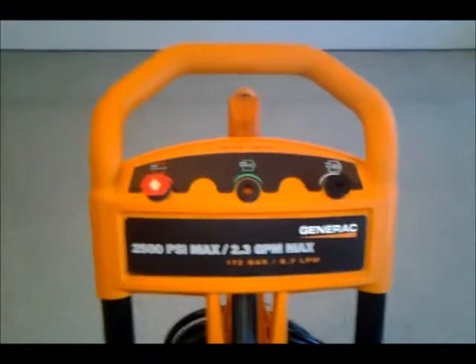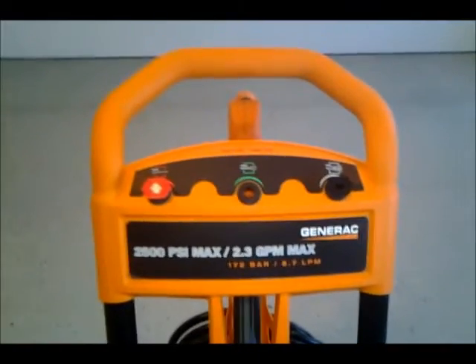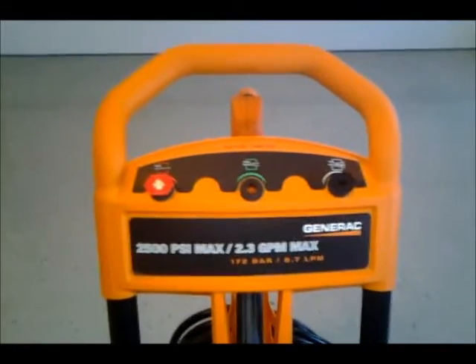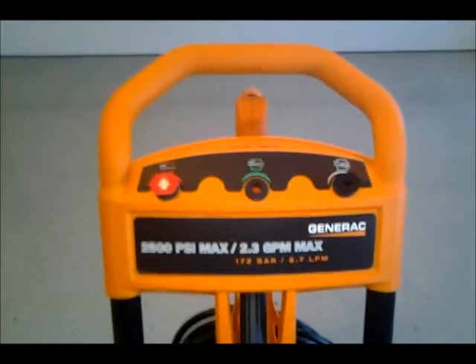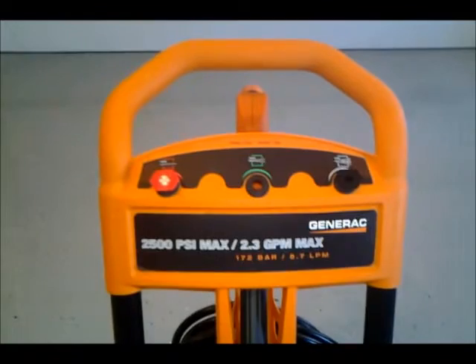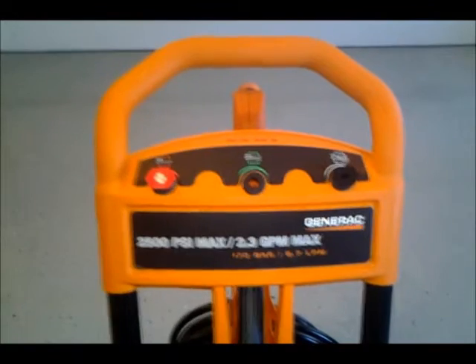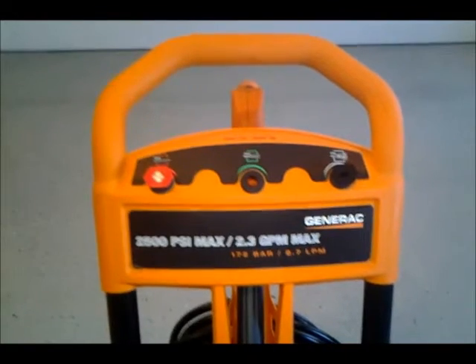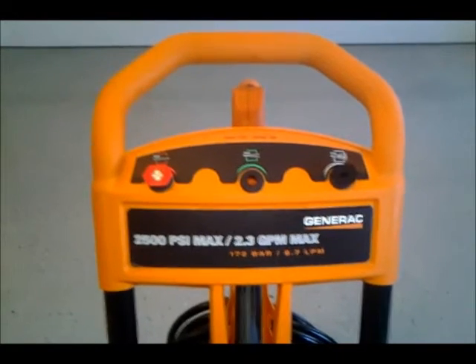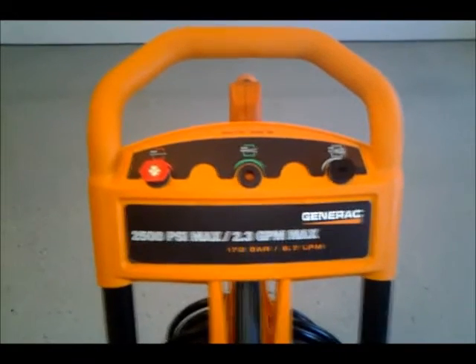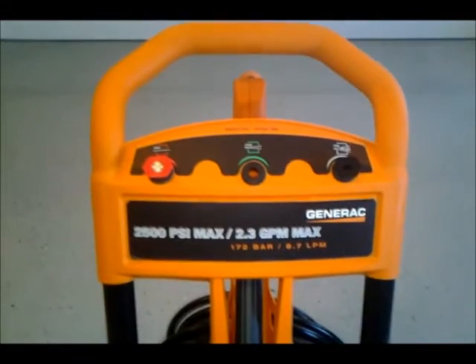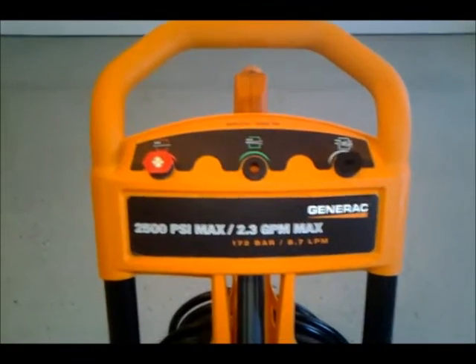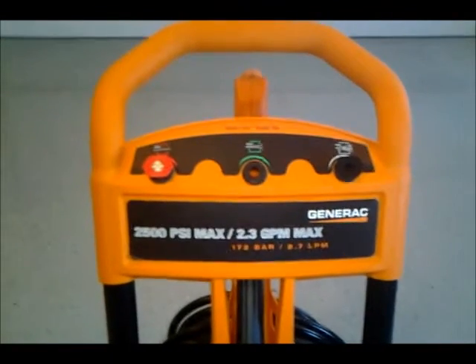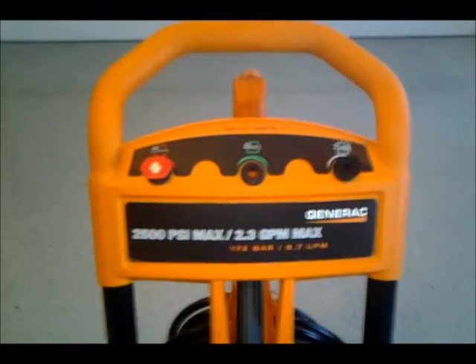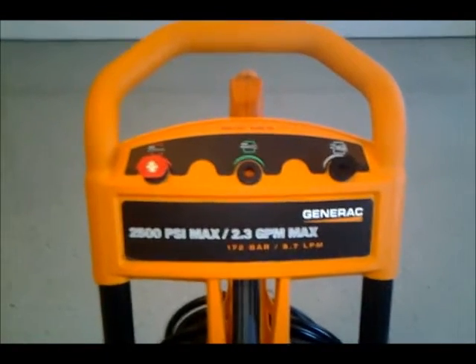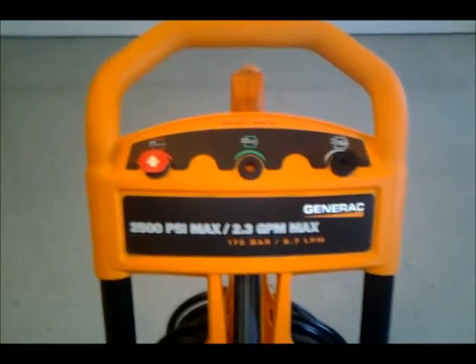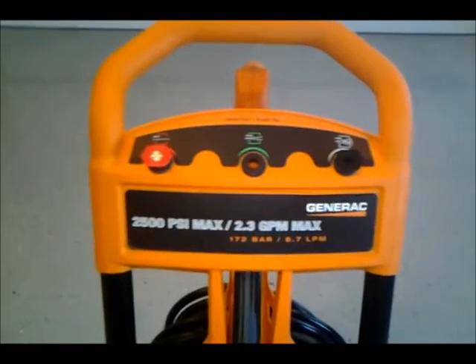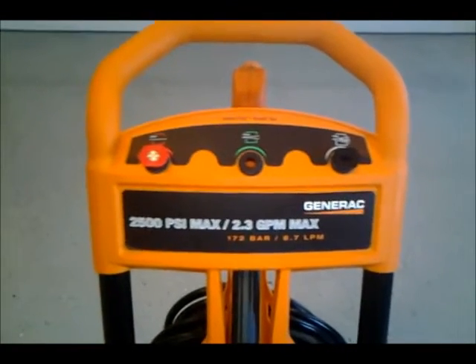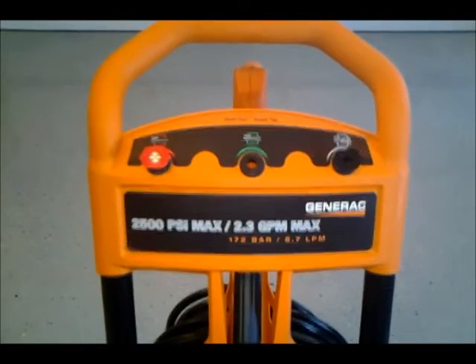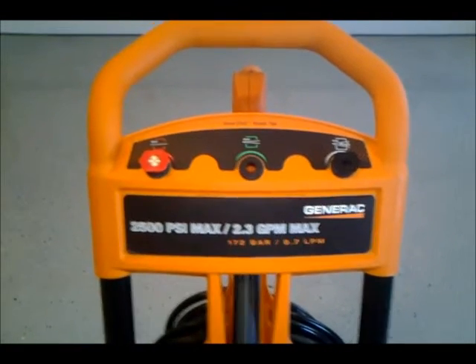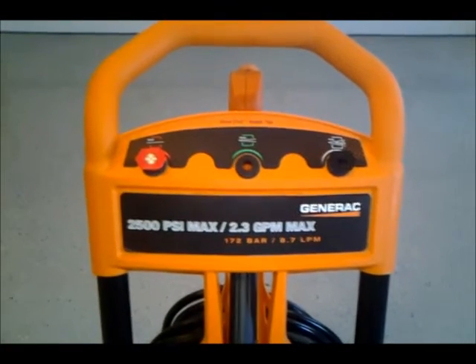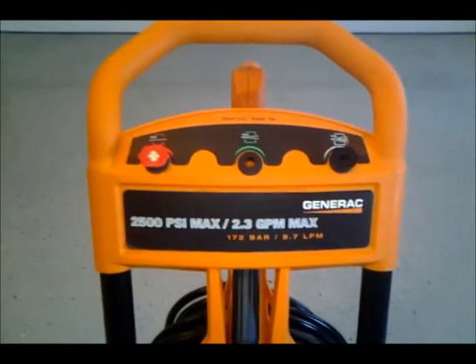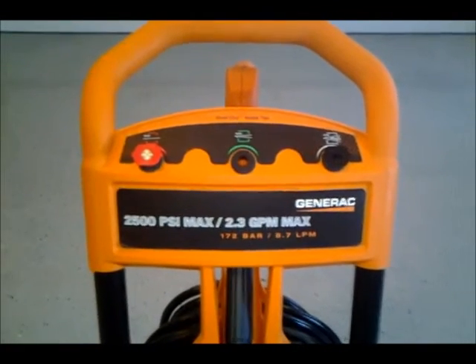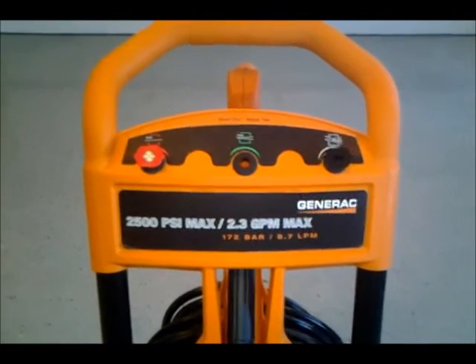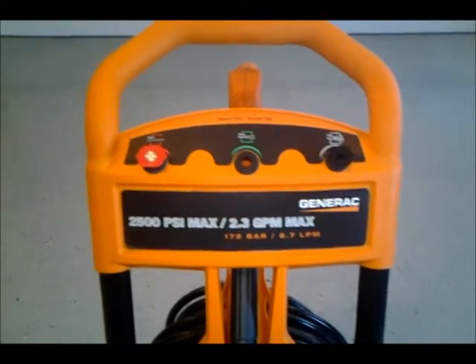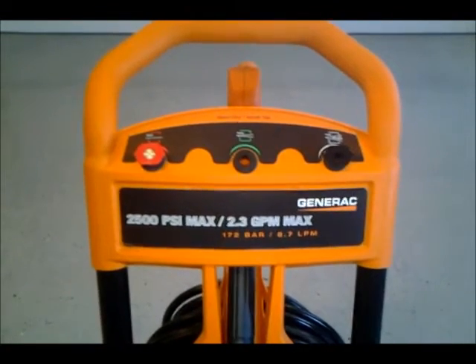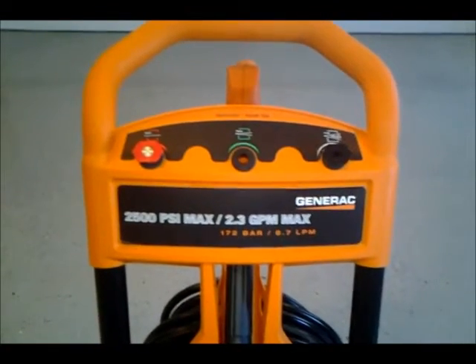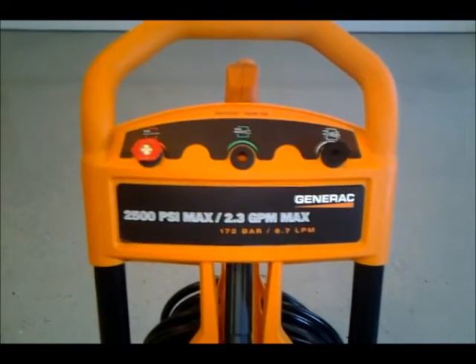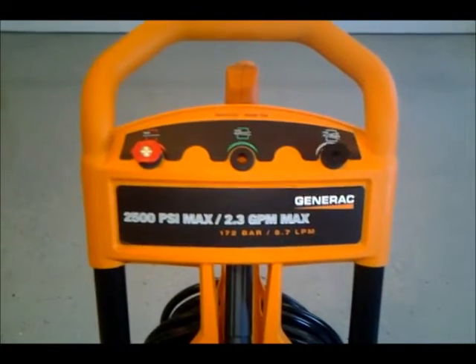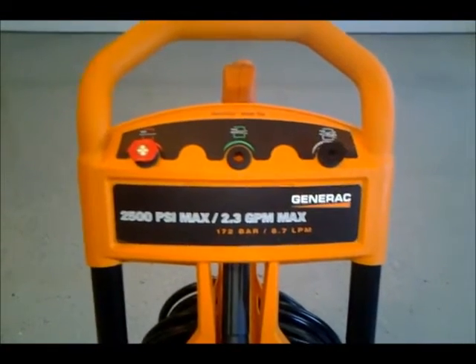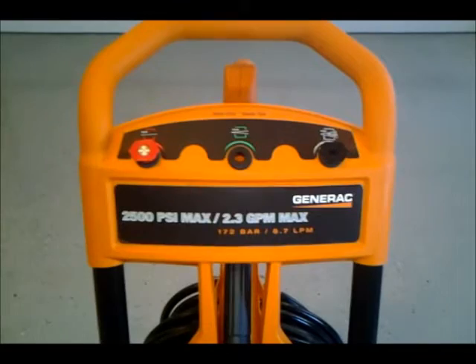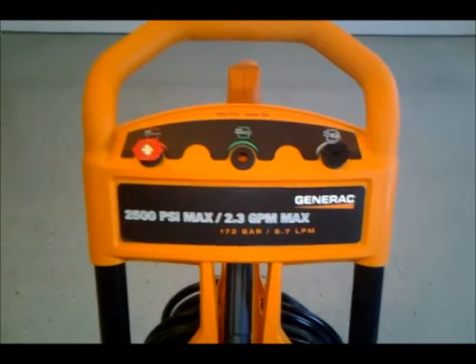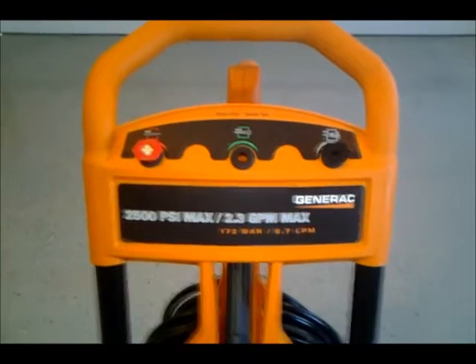Hey YouTubers, this is Old John. I'm going to do a real quick video on my new Generac high-pressure washer.